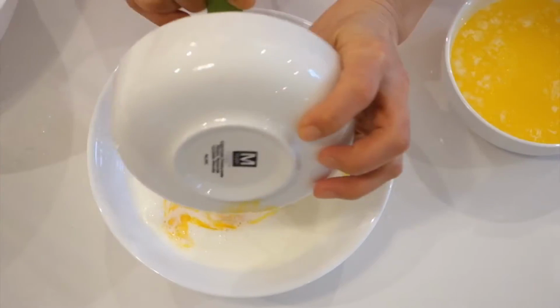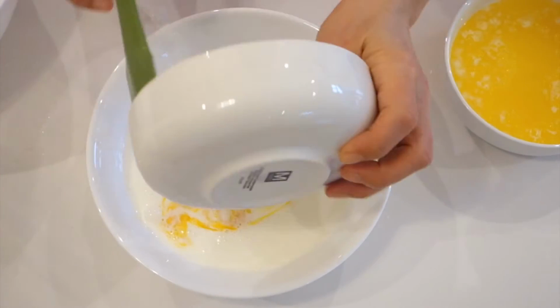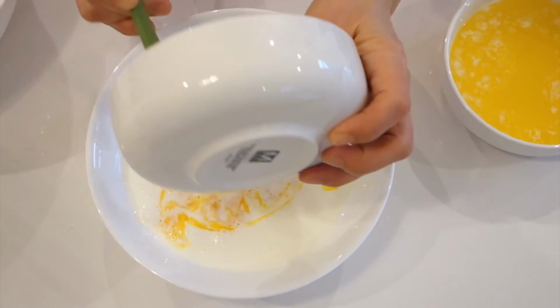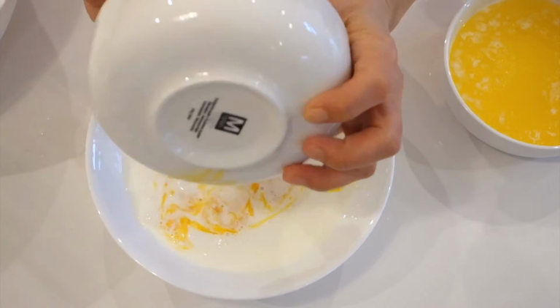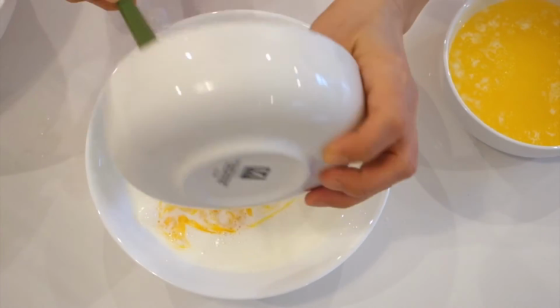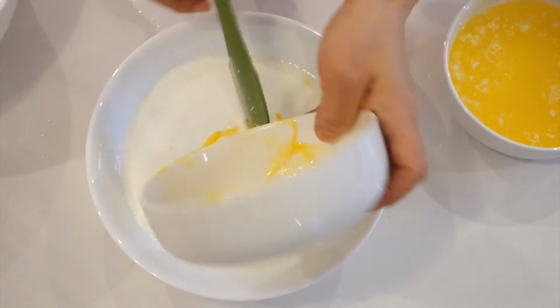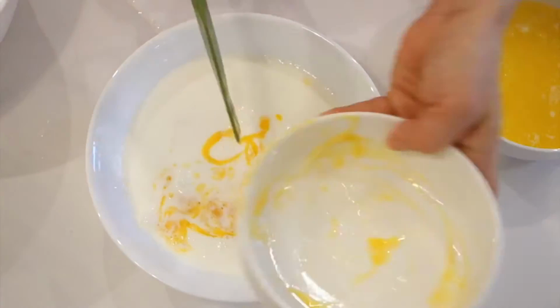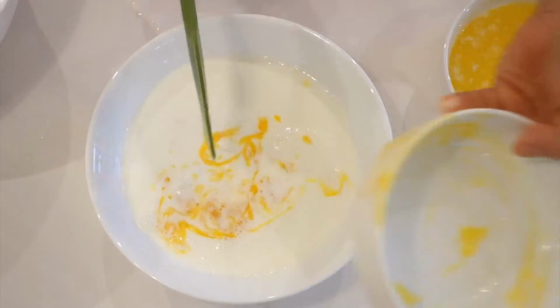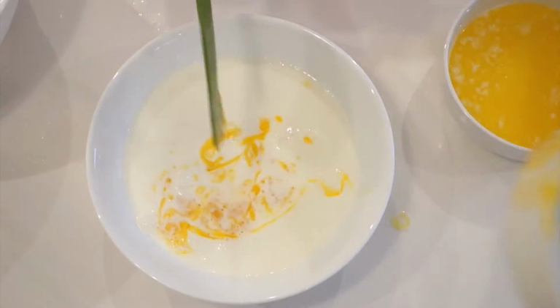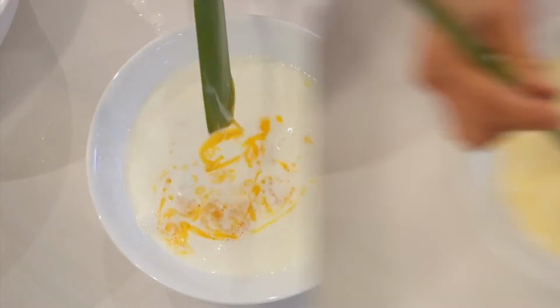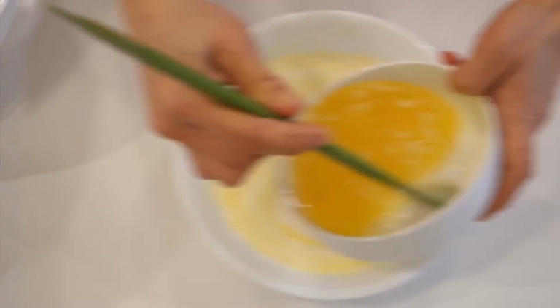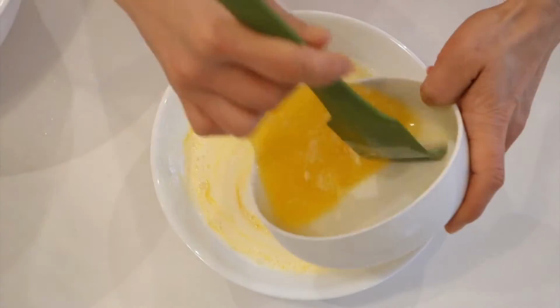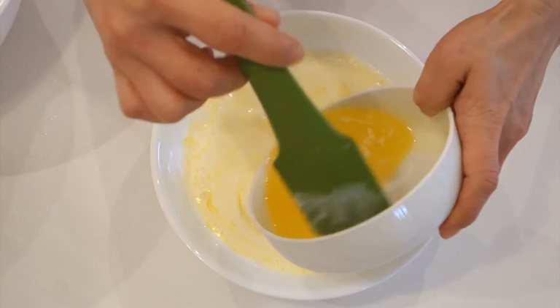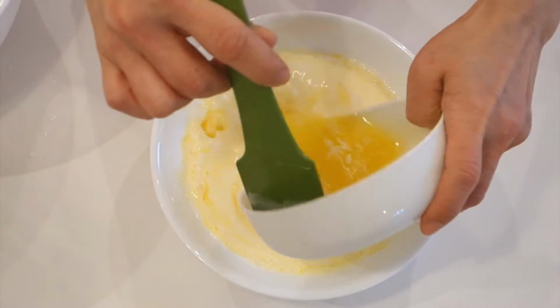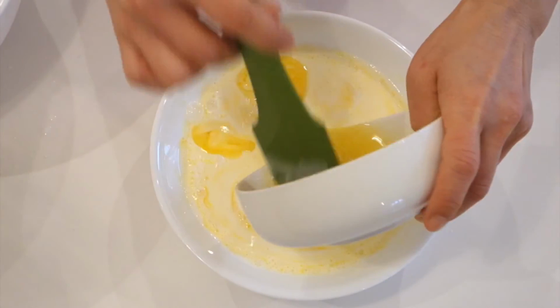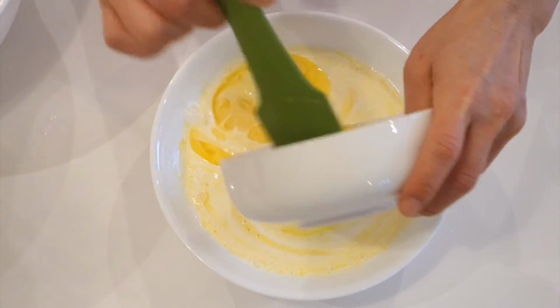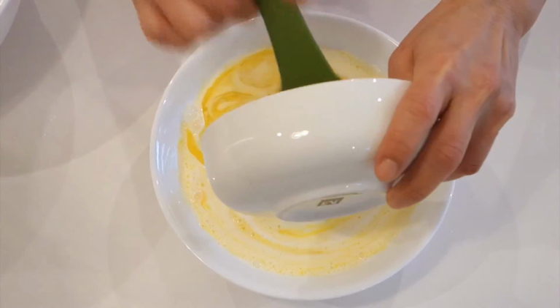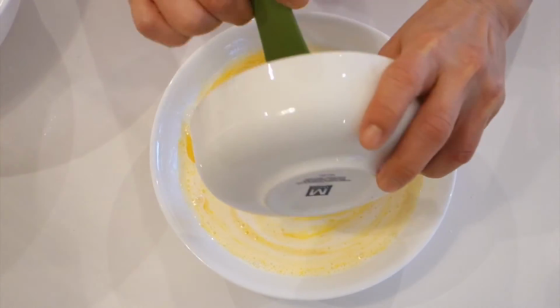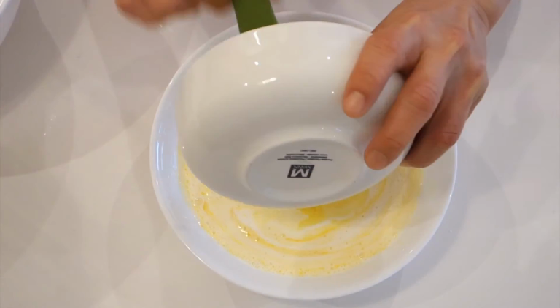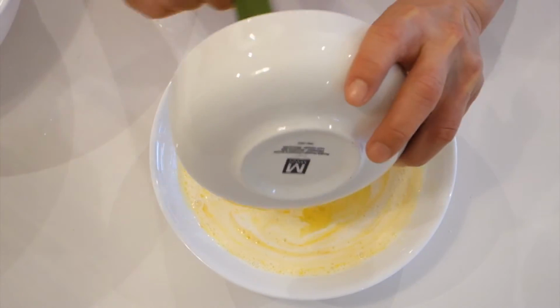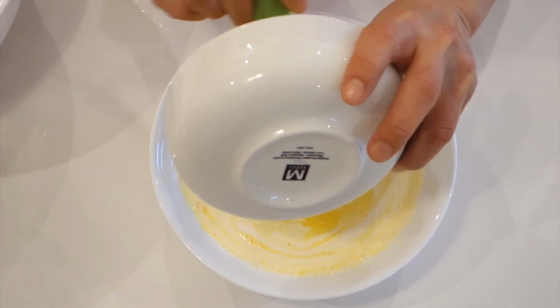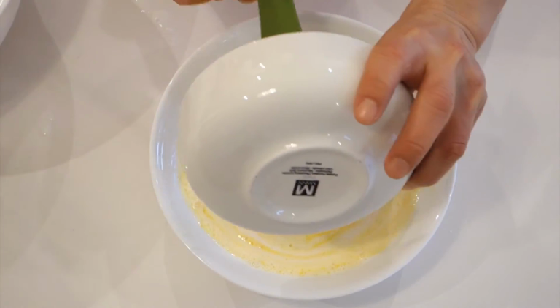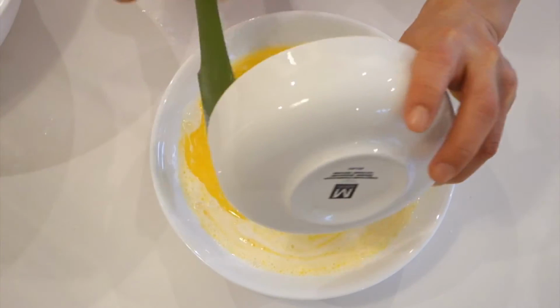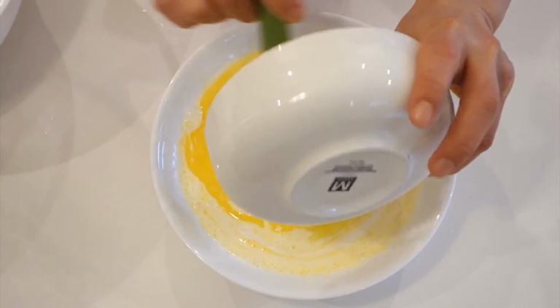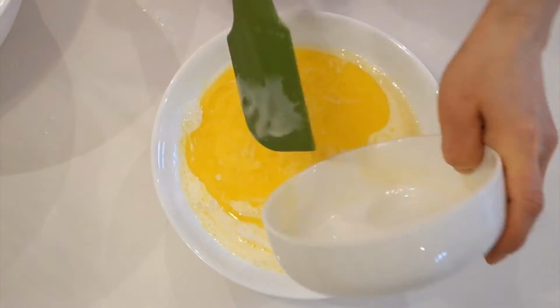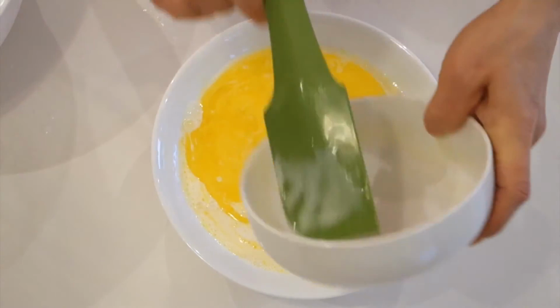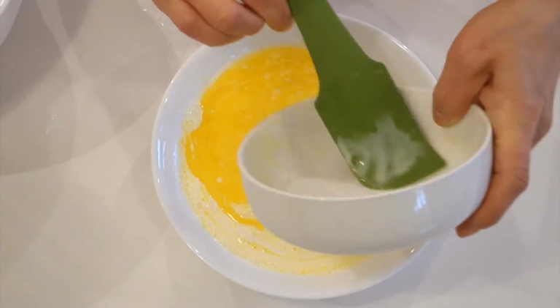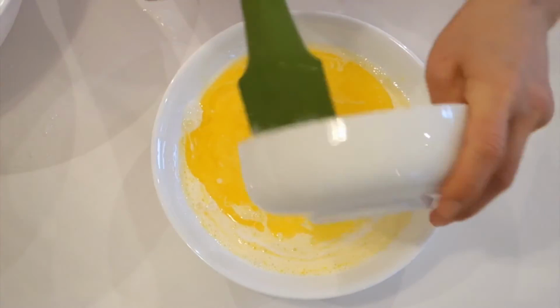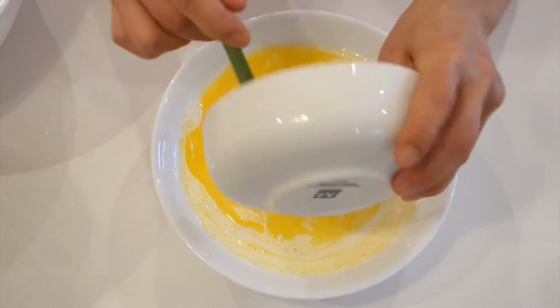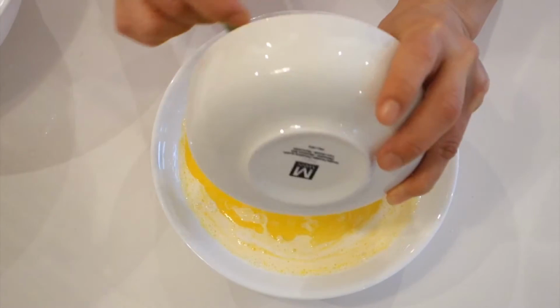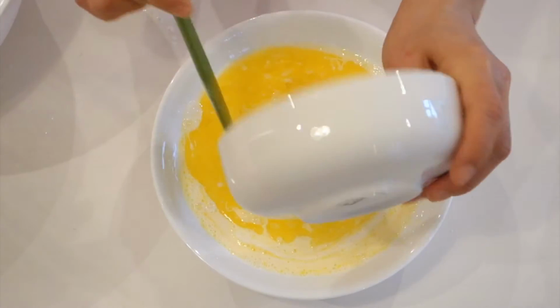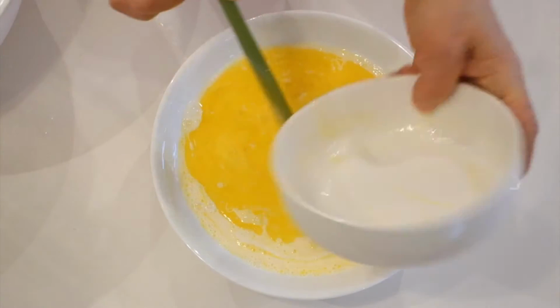Around this time, heat the waffle pan. Then mix the wet ingredients together: buttermilk, egg yolk, and butter.